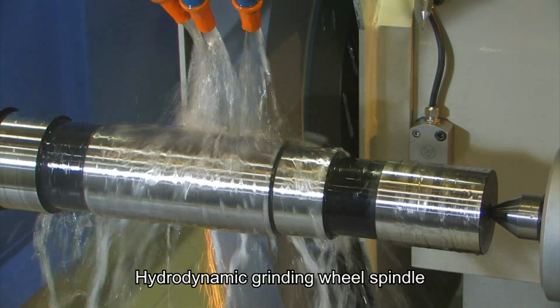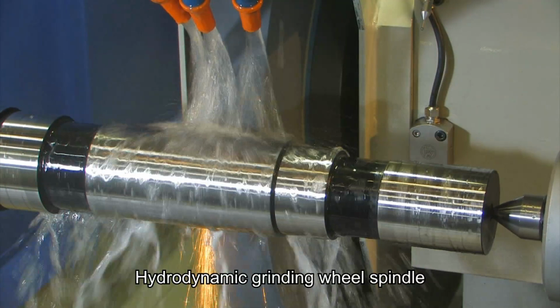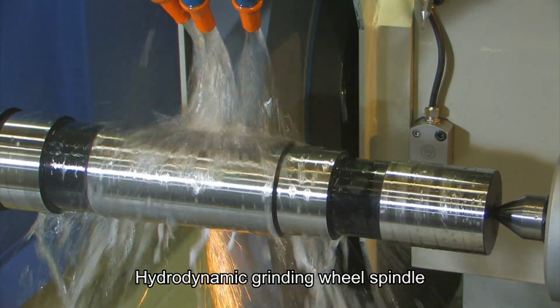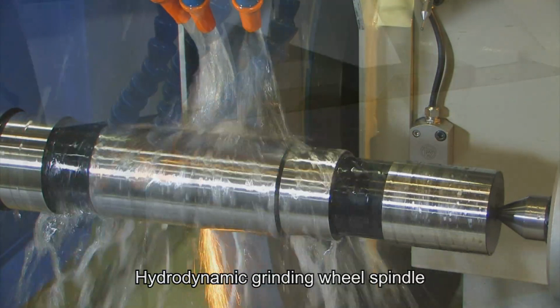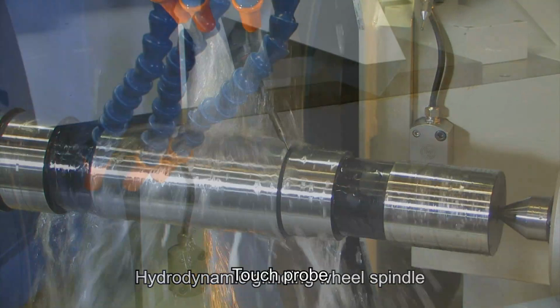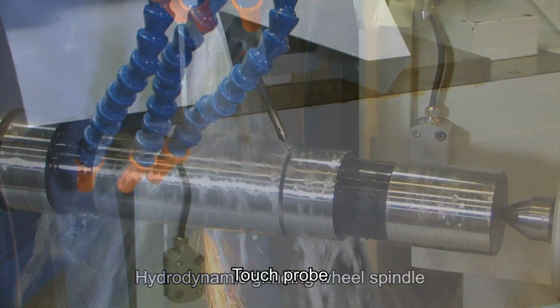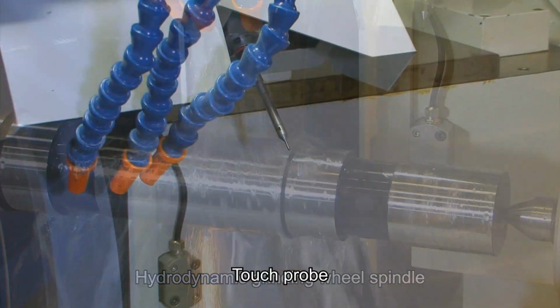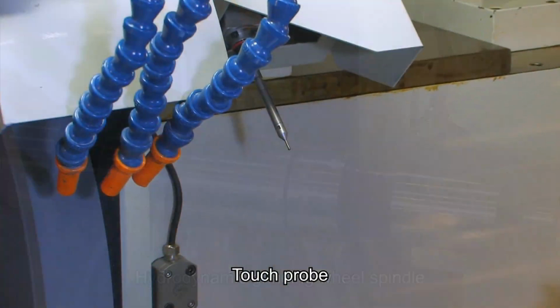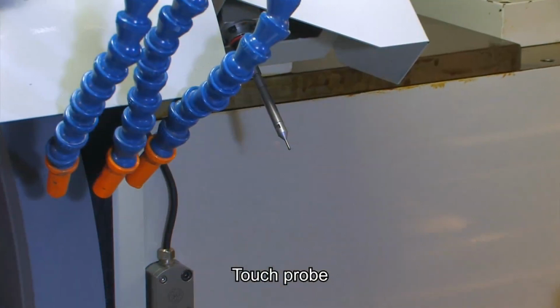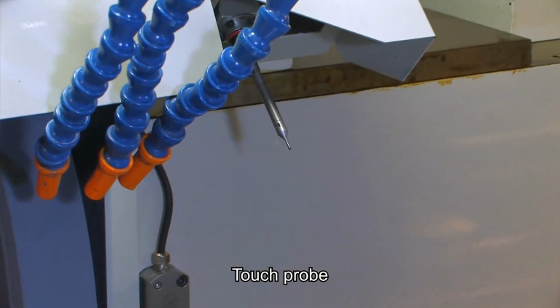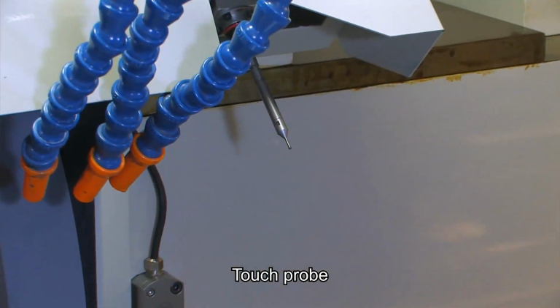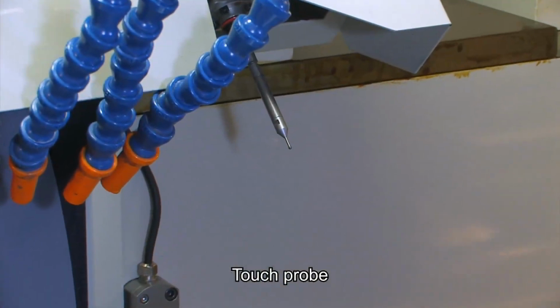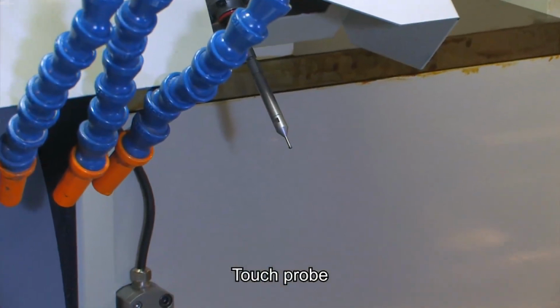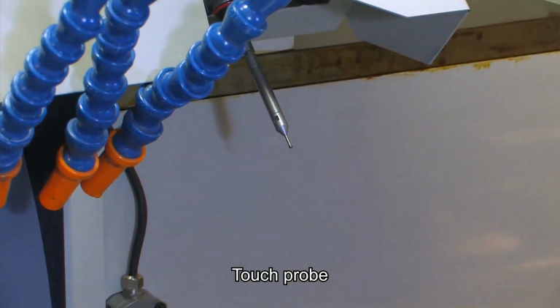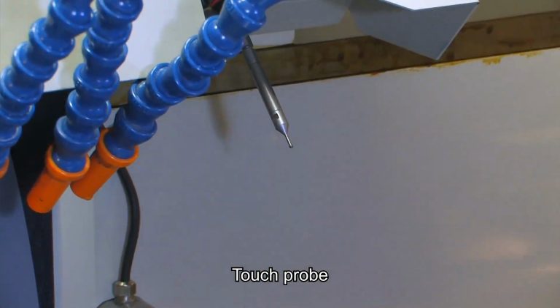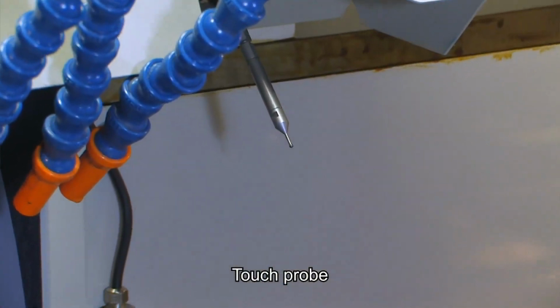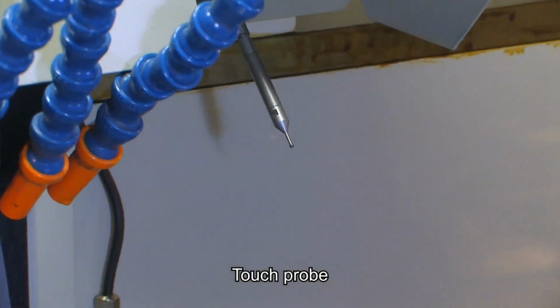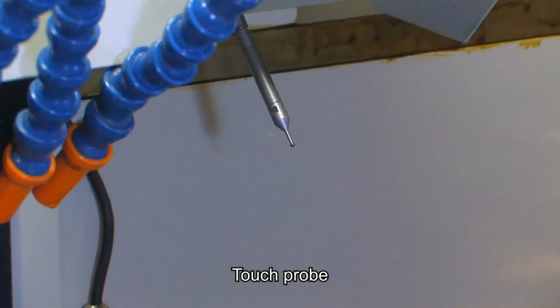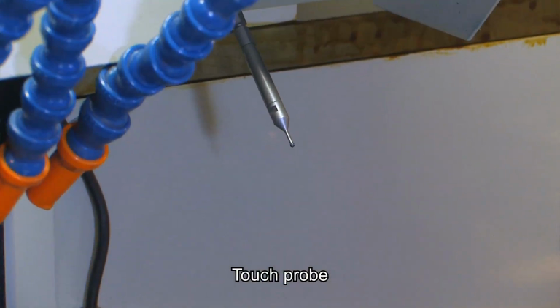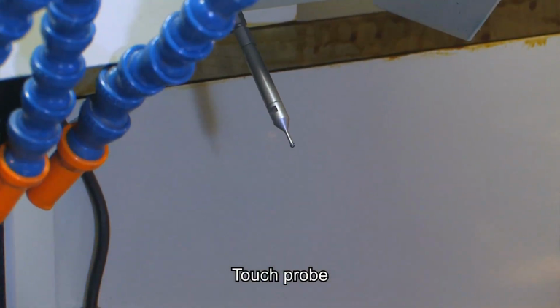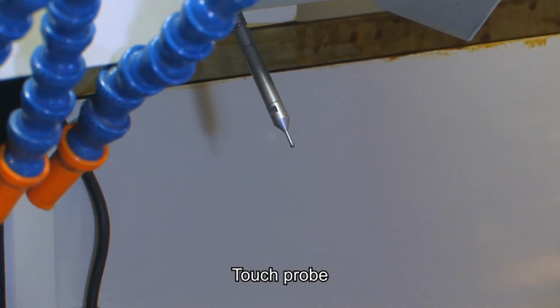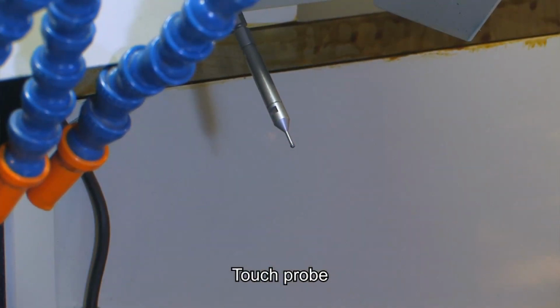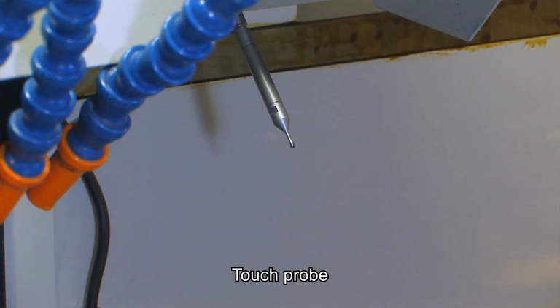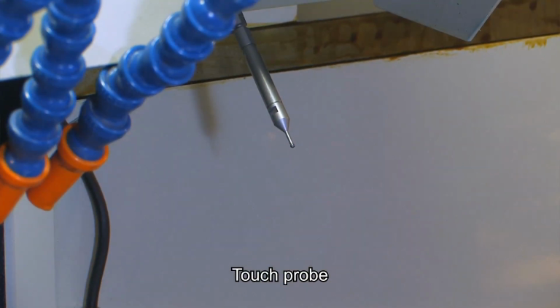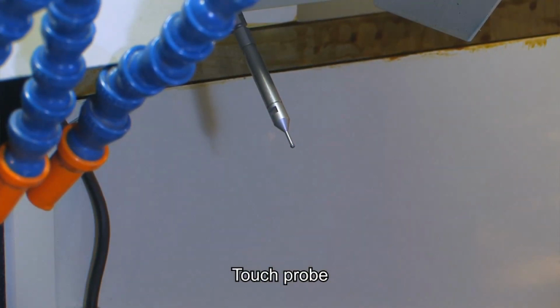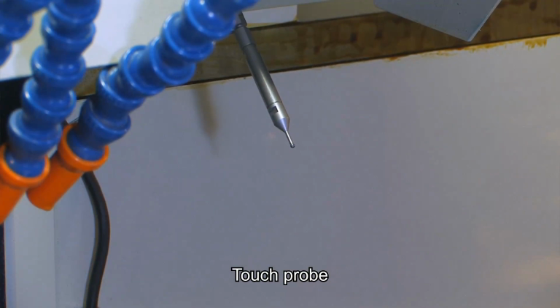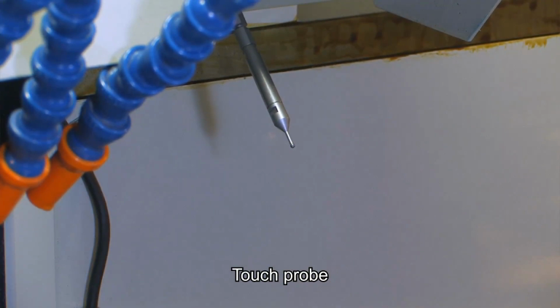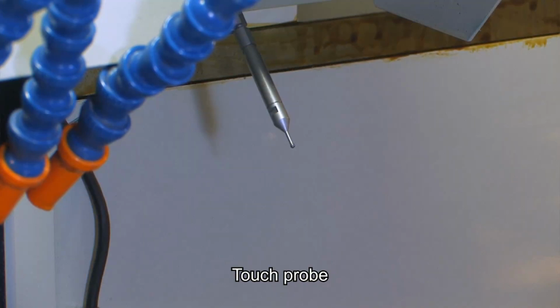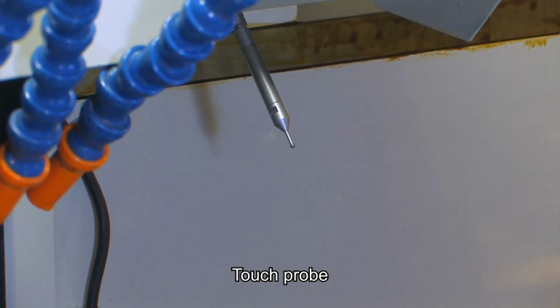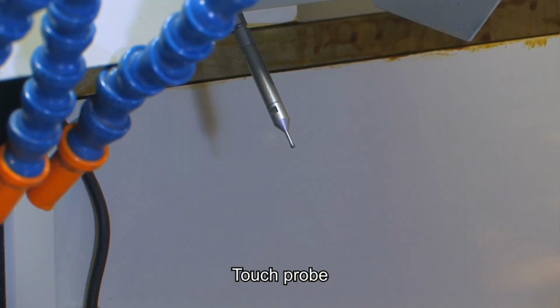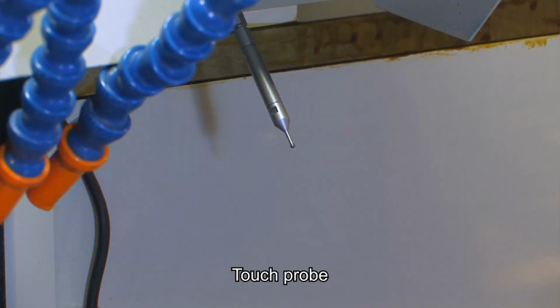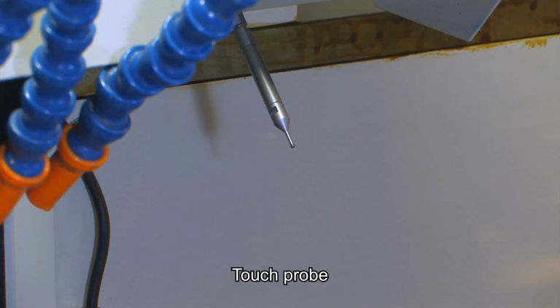The touch probe will measure the workpiece grinding starting point for customer-requested accuracy.